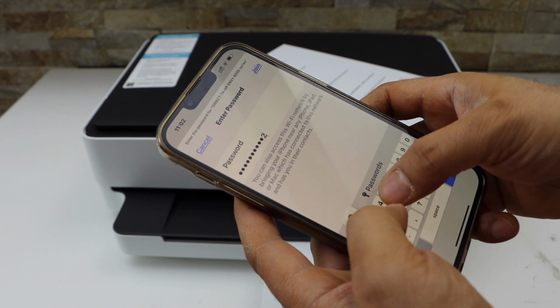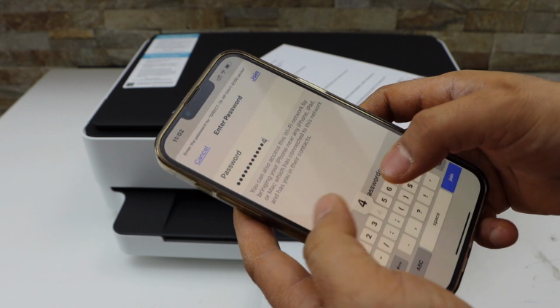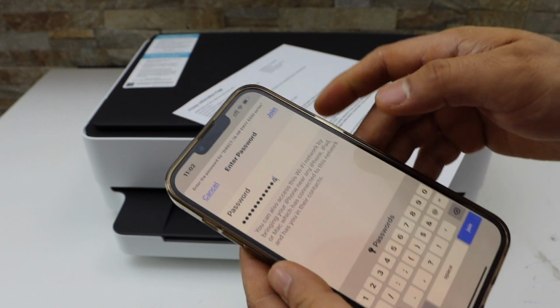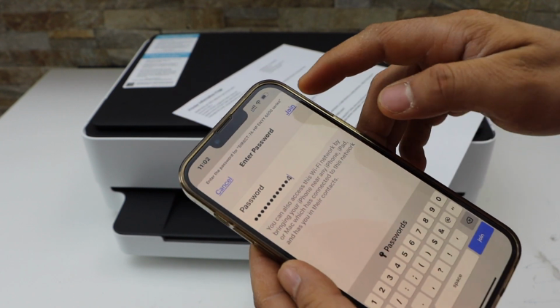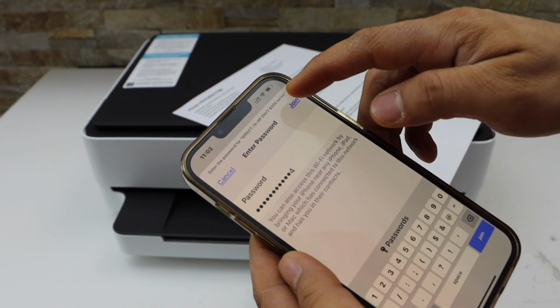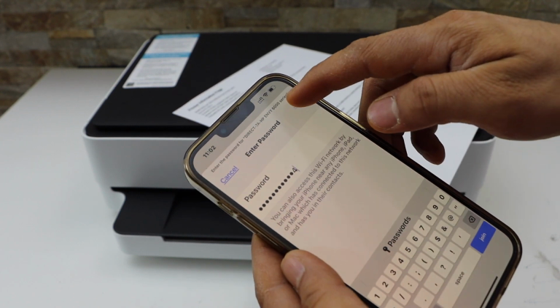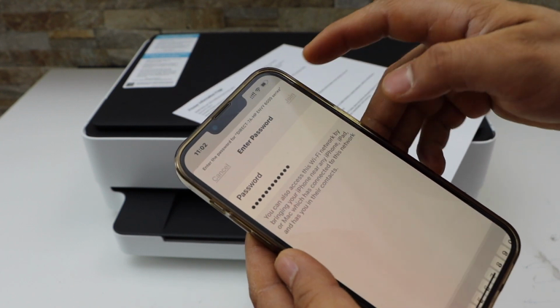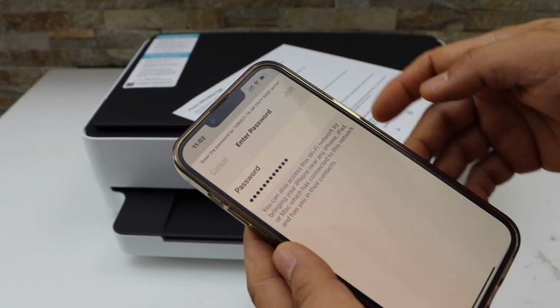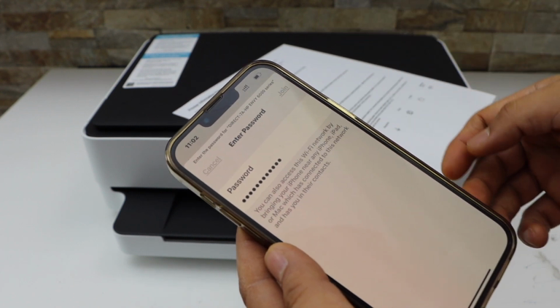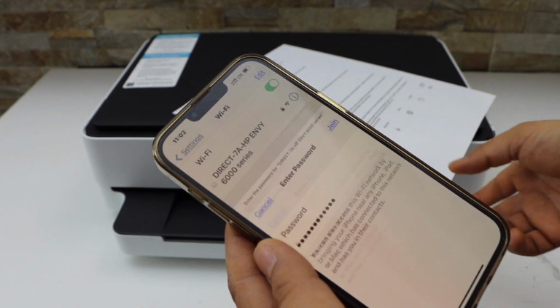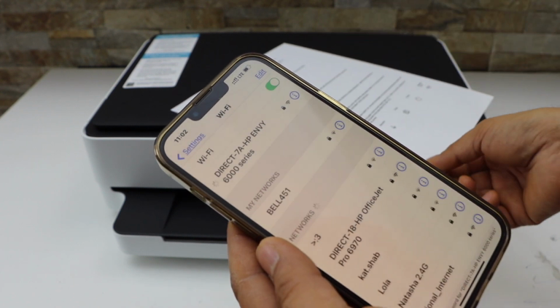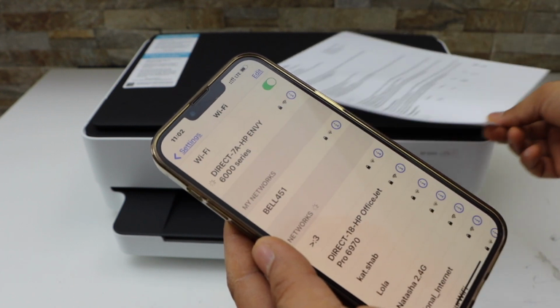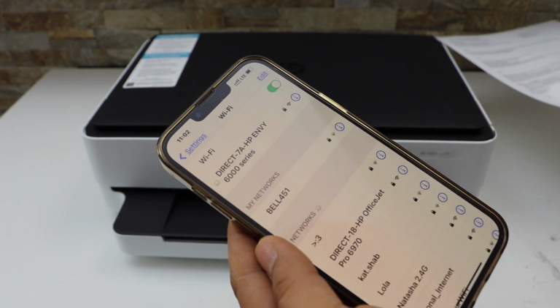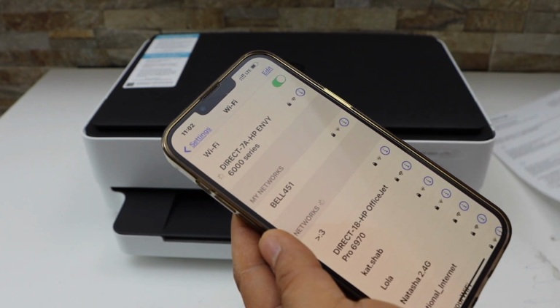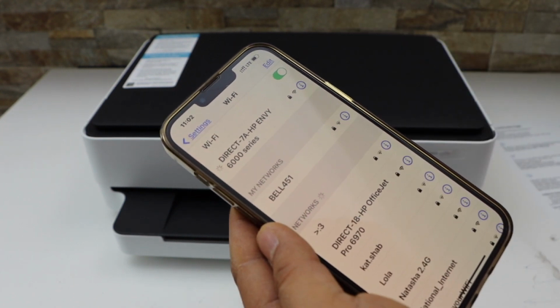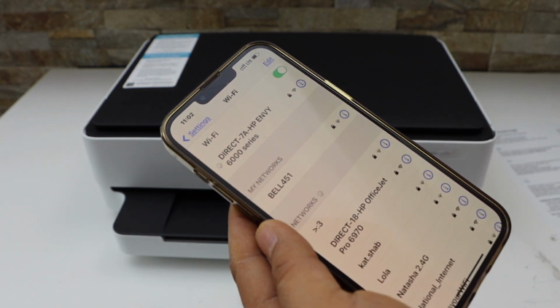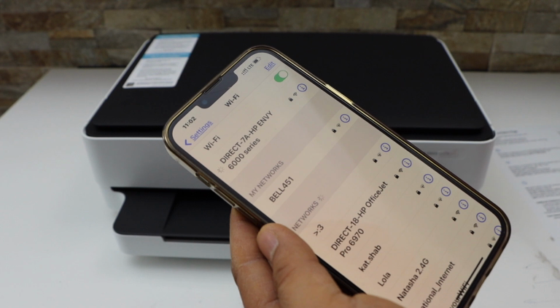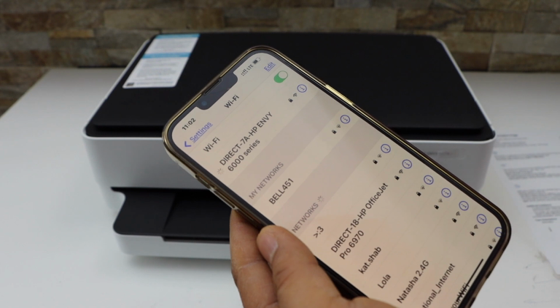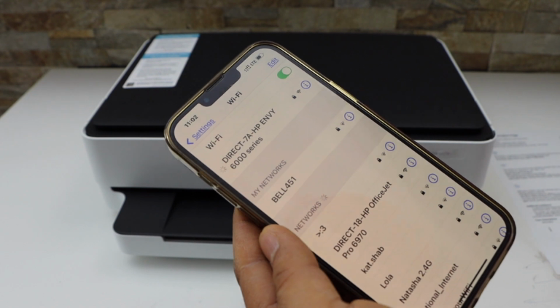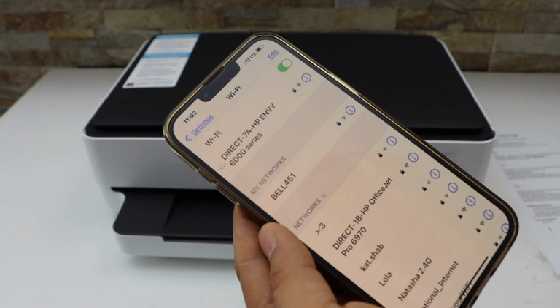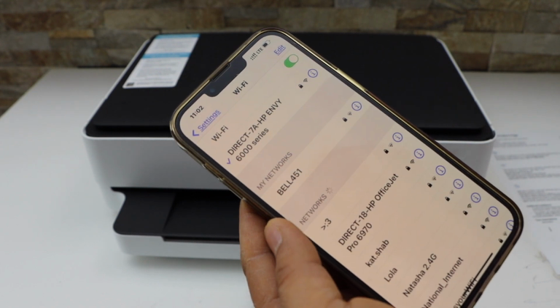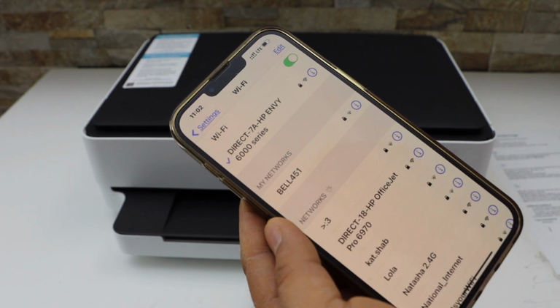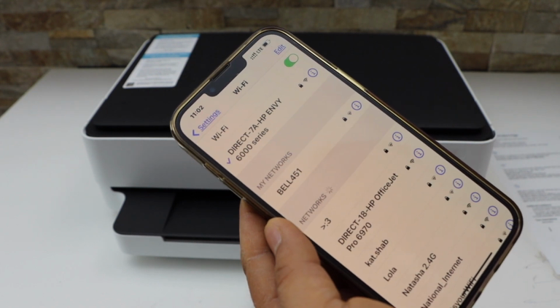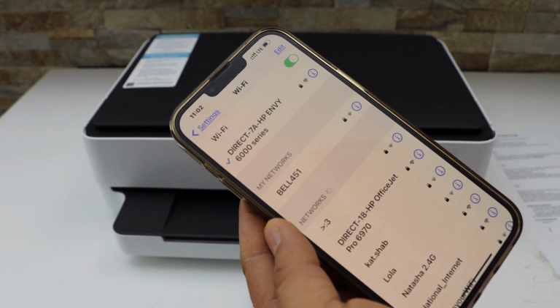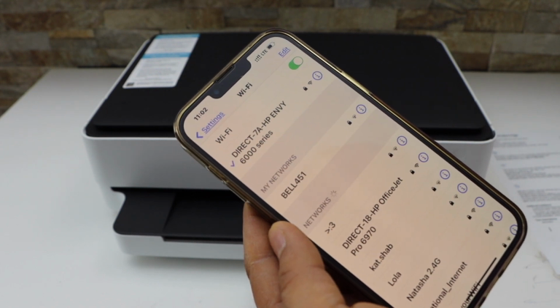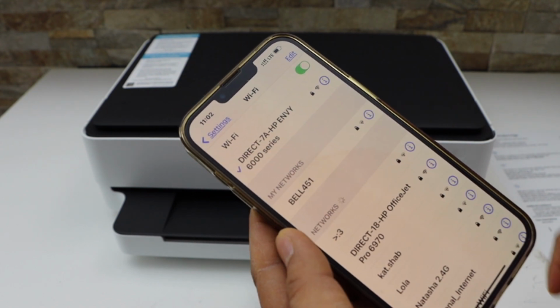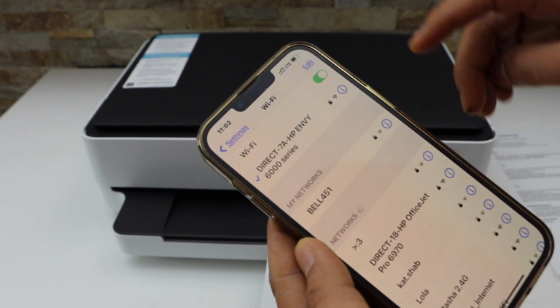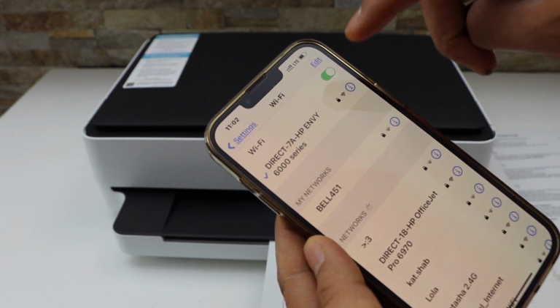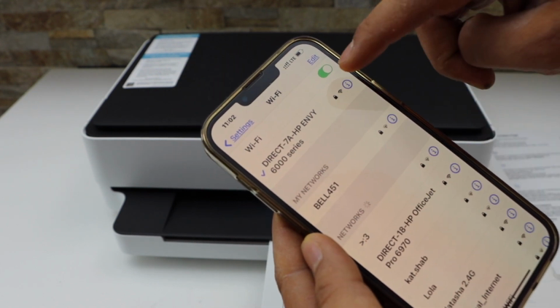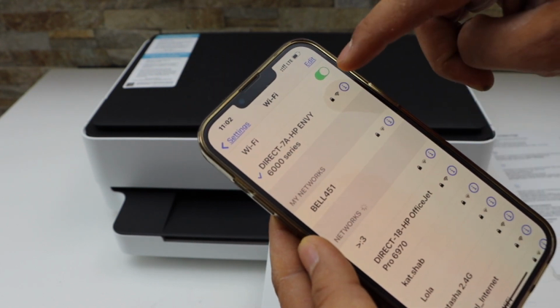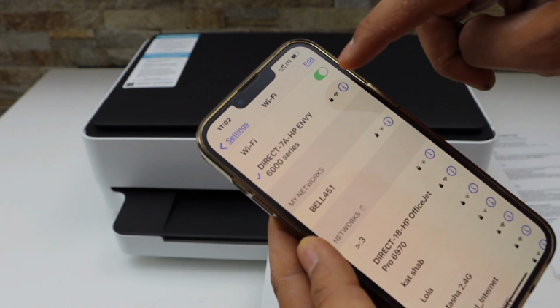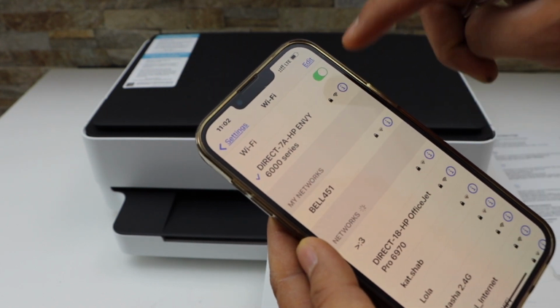Click on the Join button. The printer is connected.